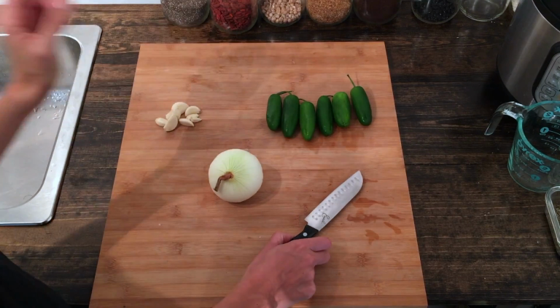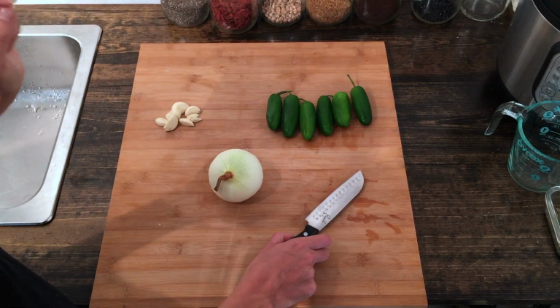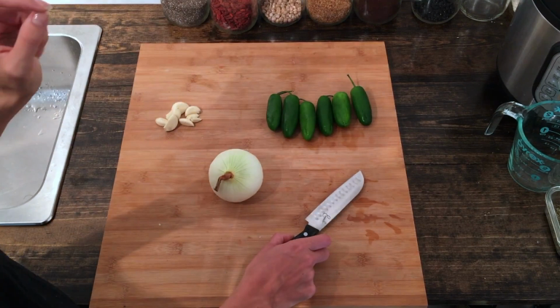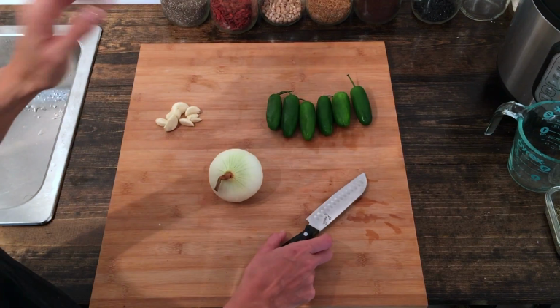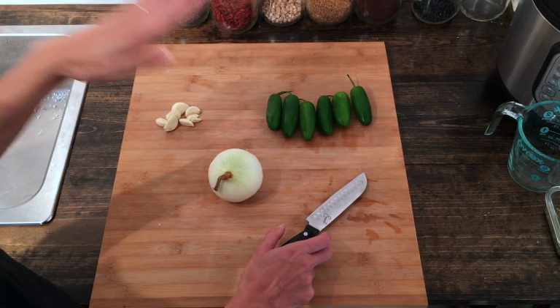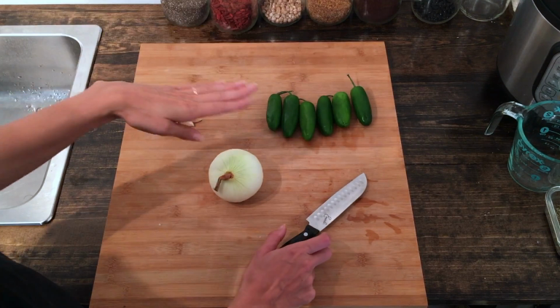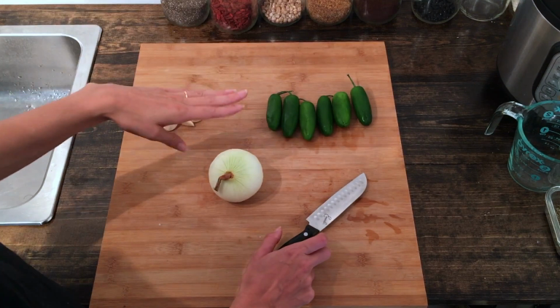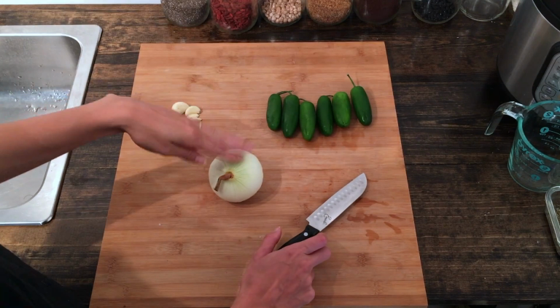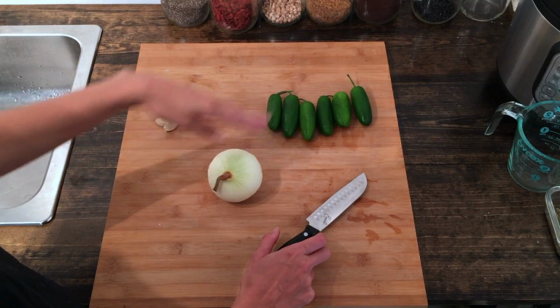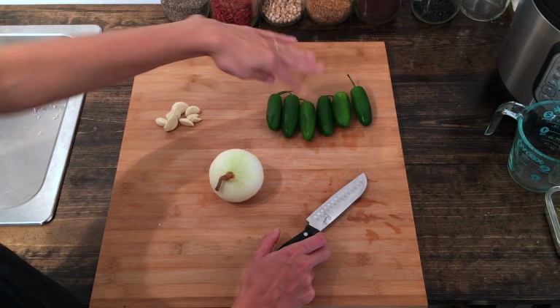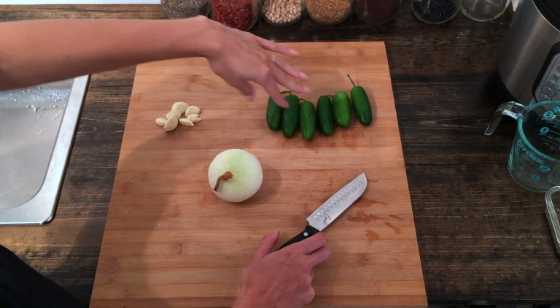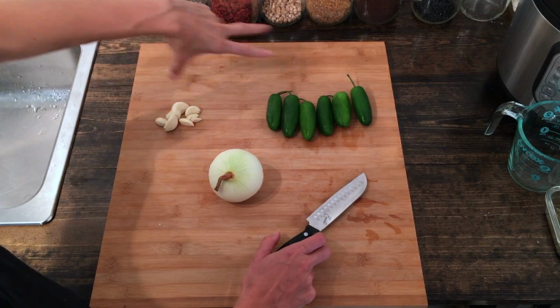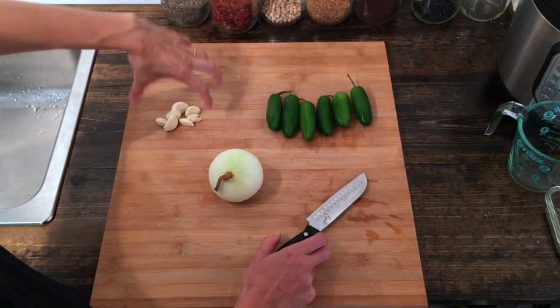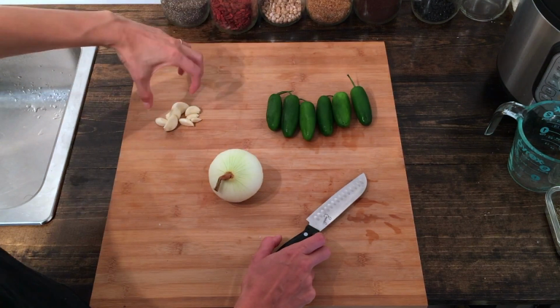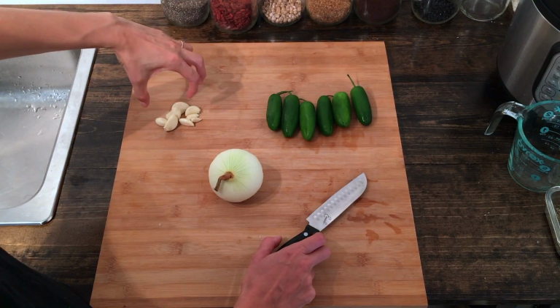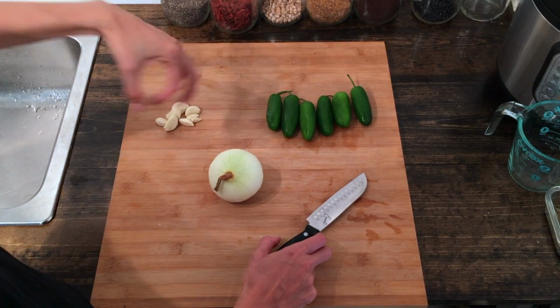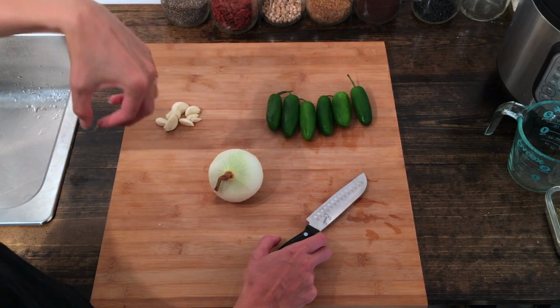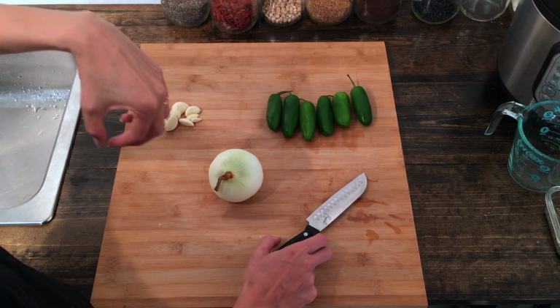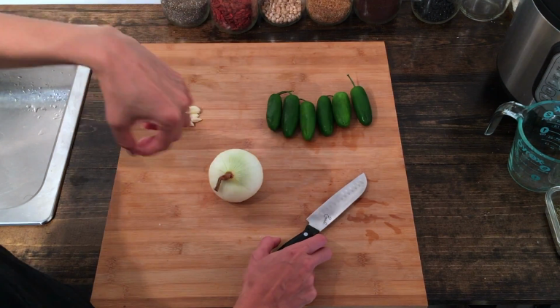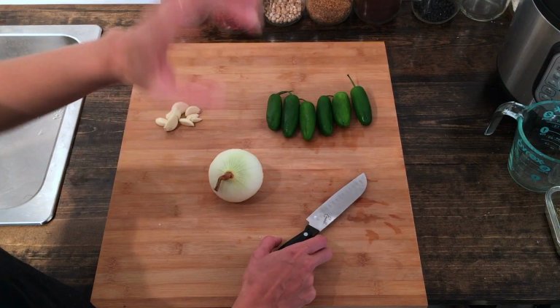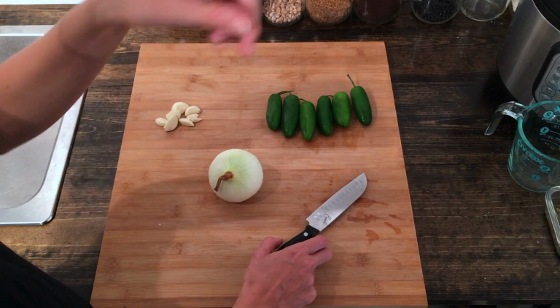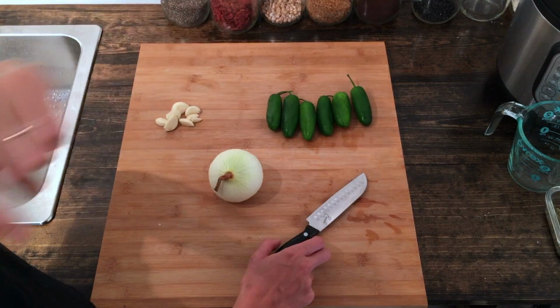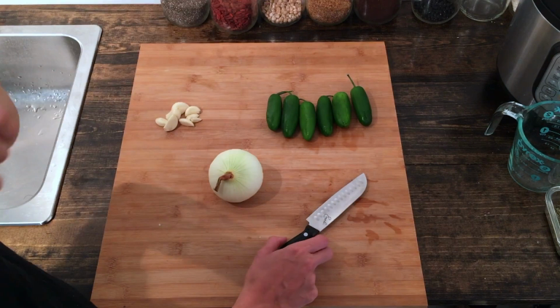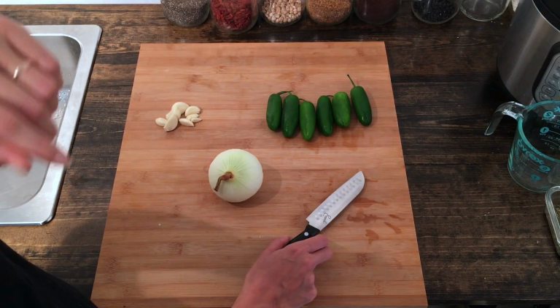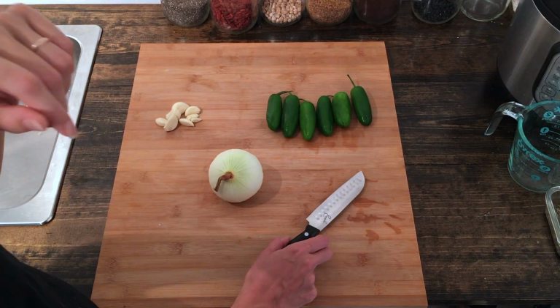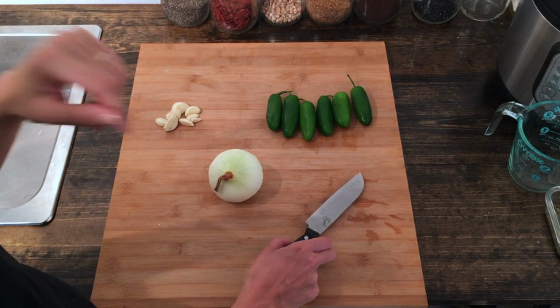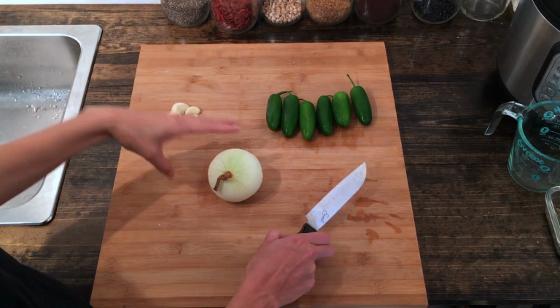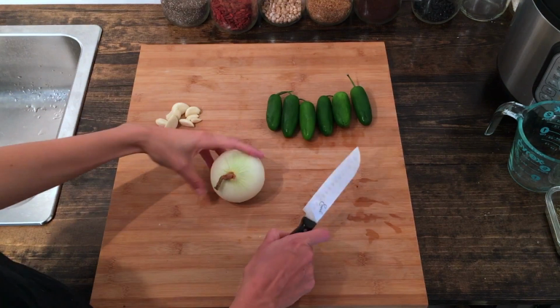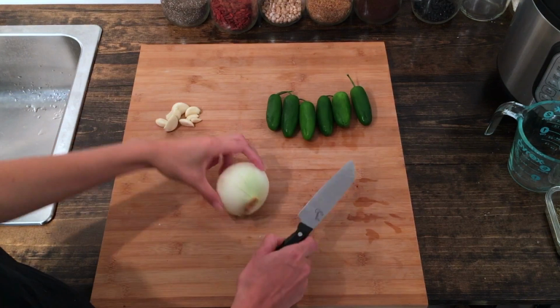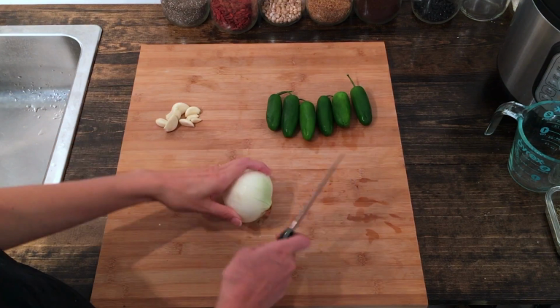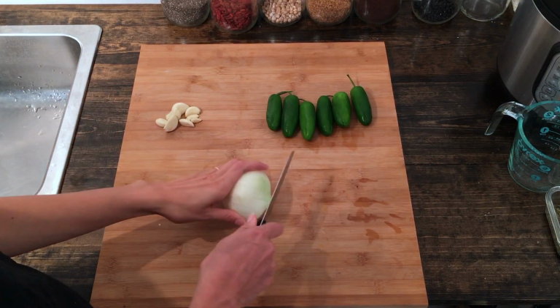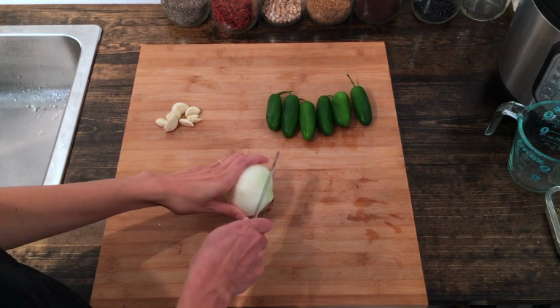We're going to start off by dicing up our onion and jalapeño and mincing up our garlic, and then we'll put everything into the Instant Pot and get it started with cooking.